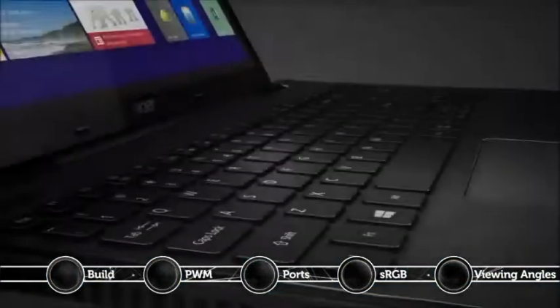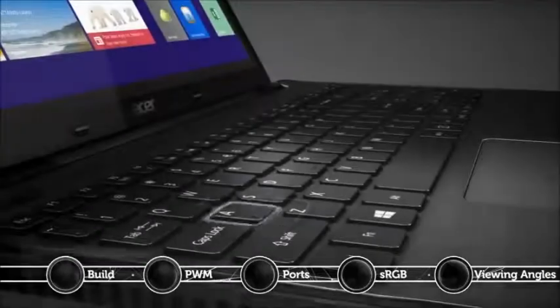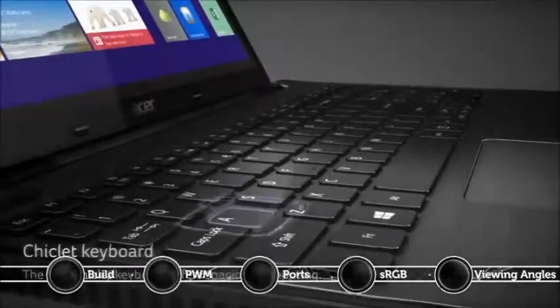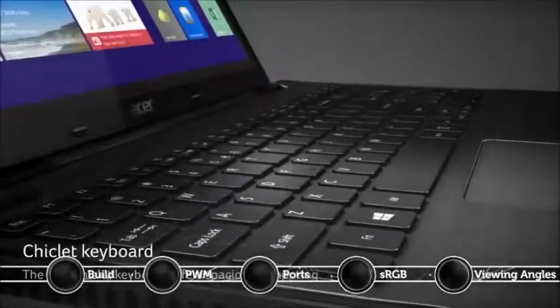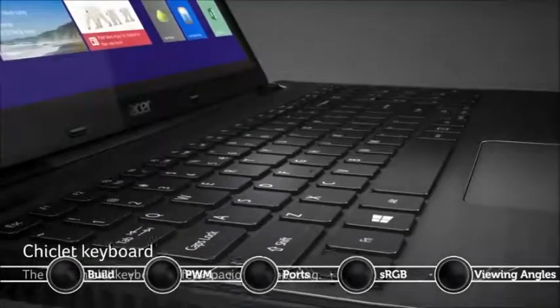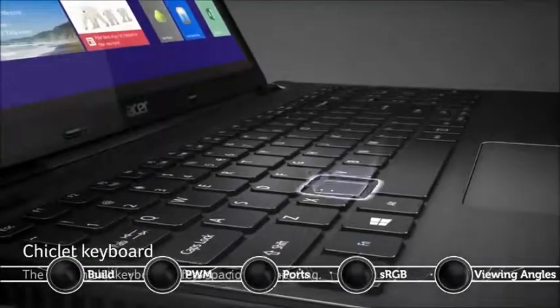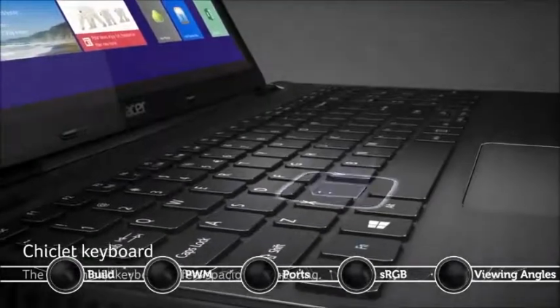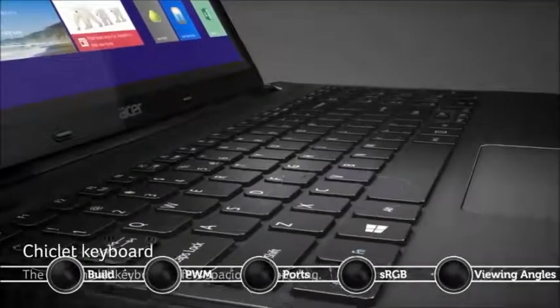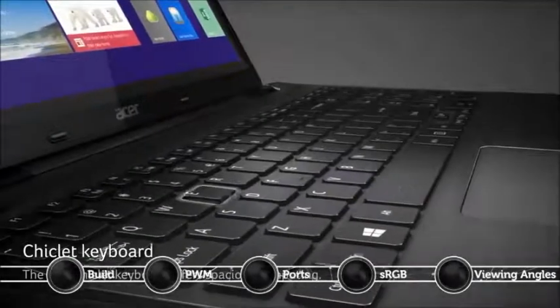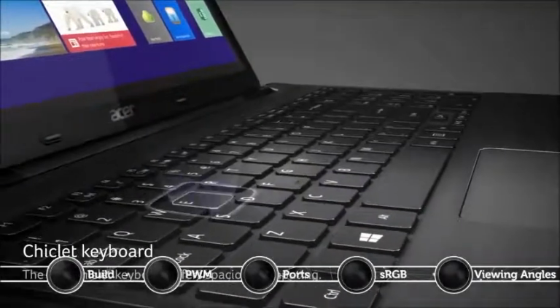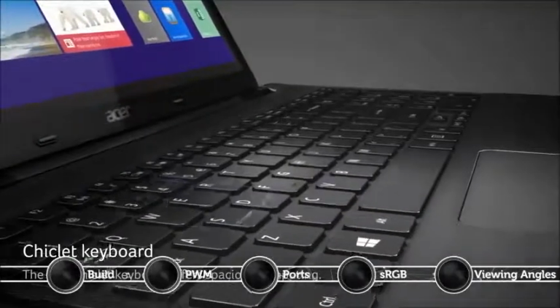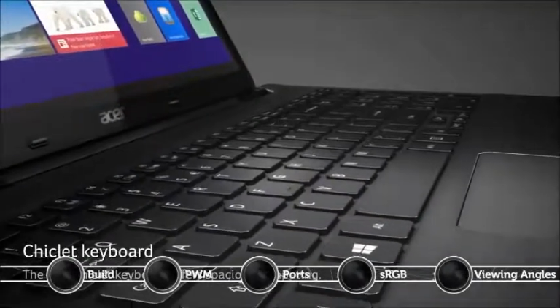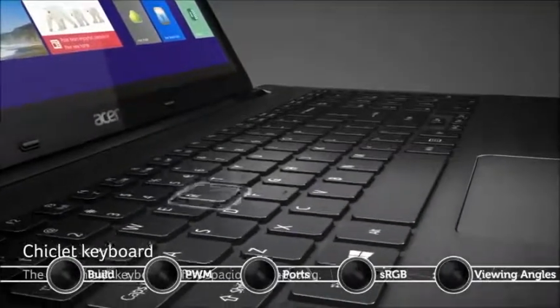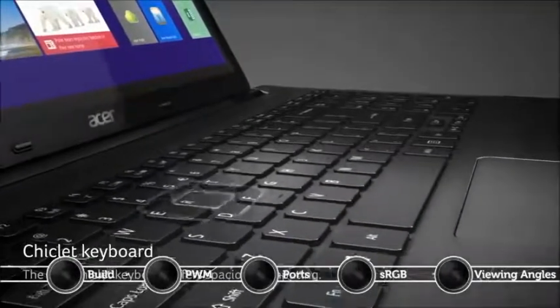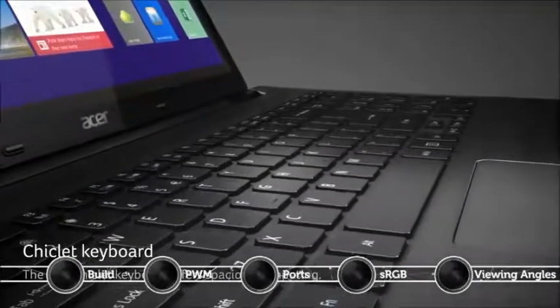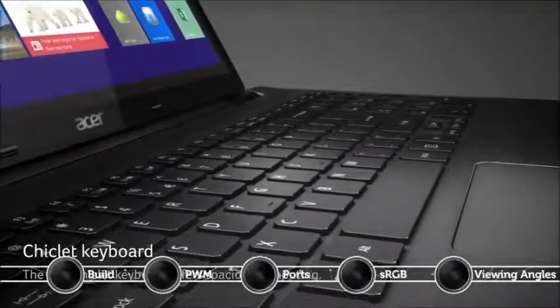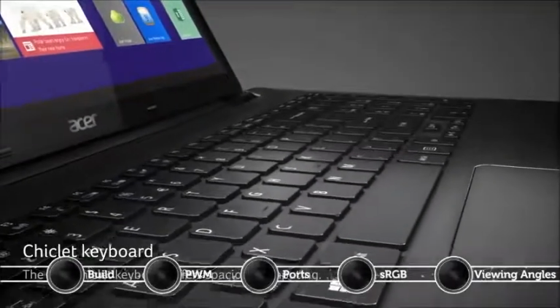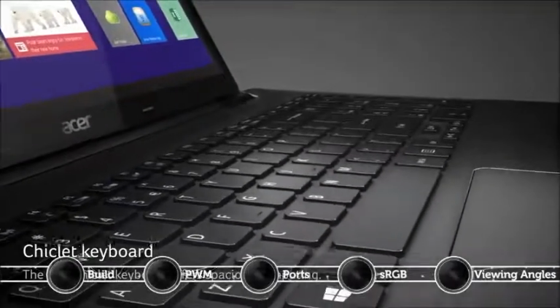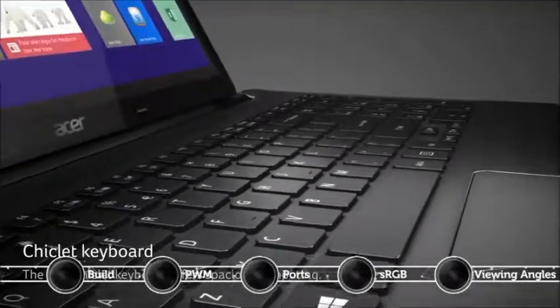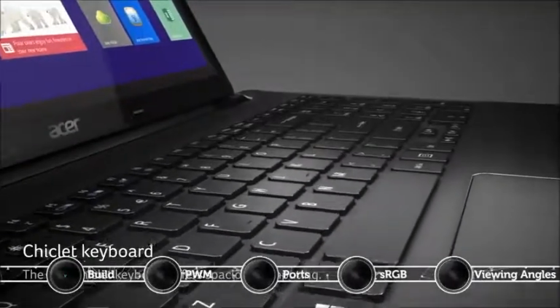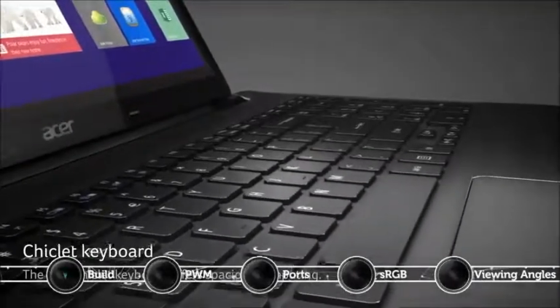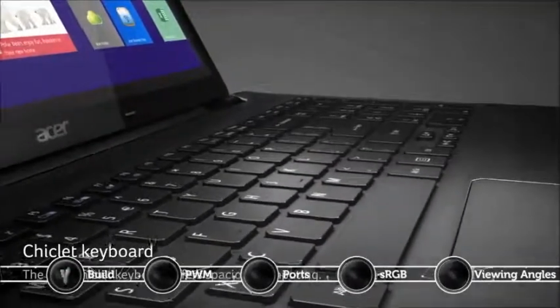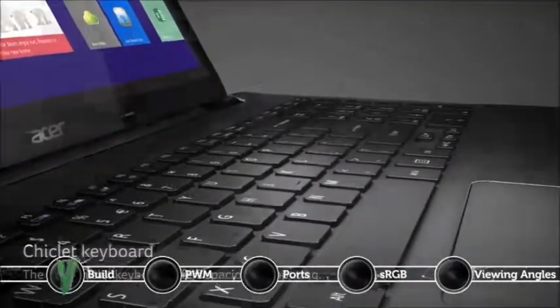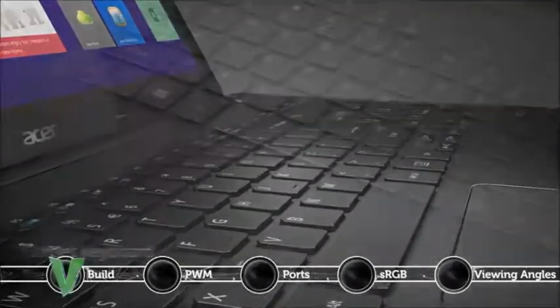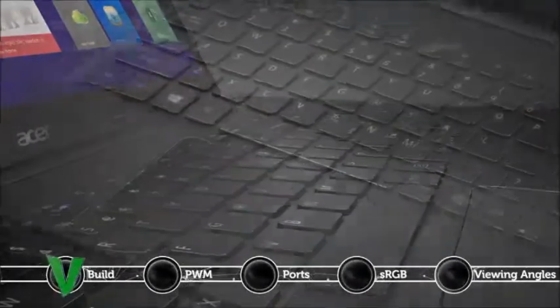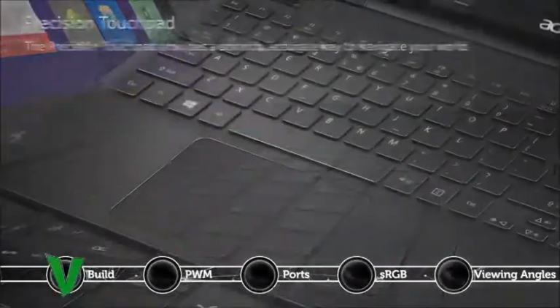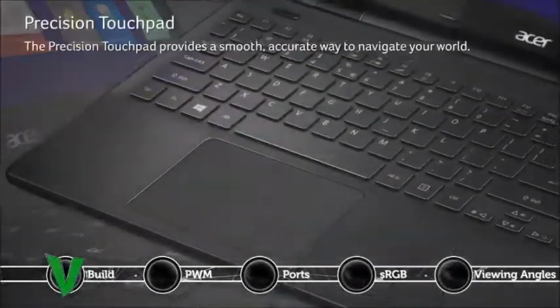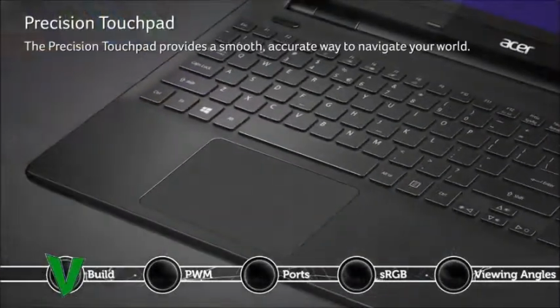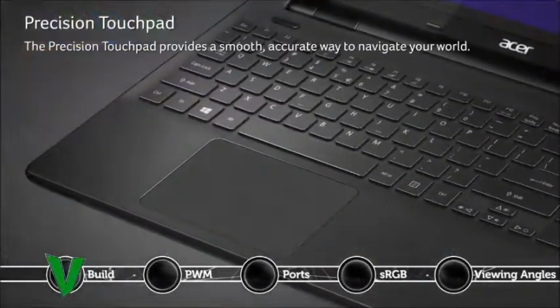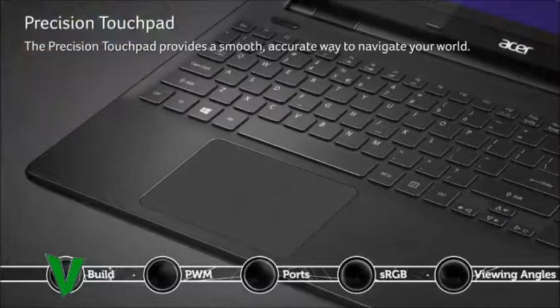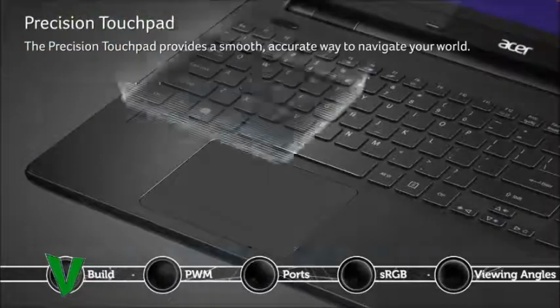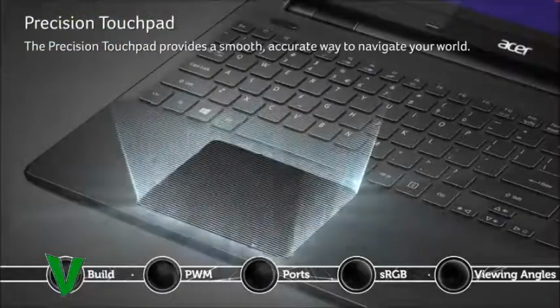You're also presented with well-constructed input devices, a comfortable keyboard, and a huge responsive touchpad.